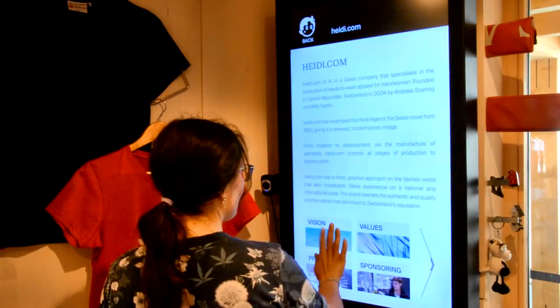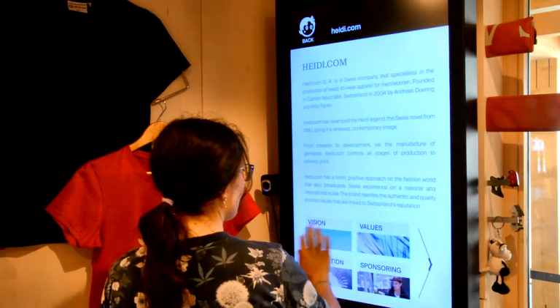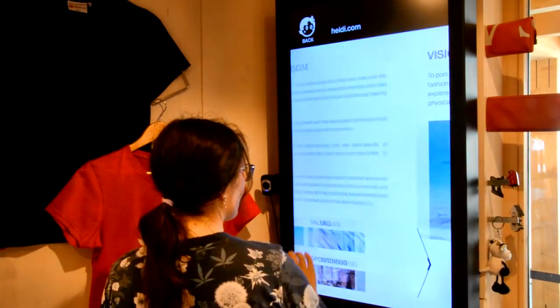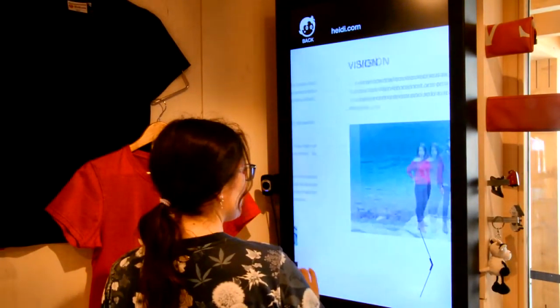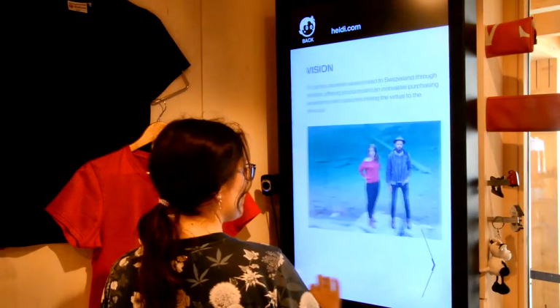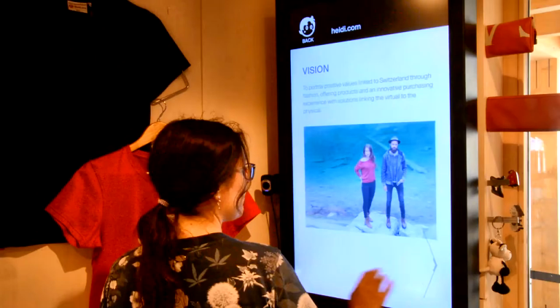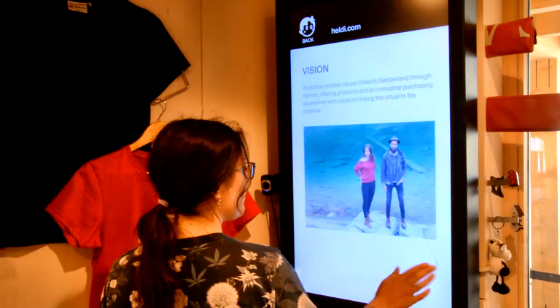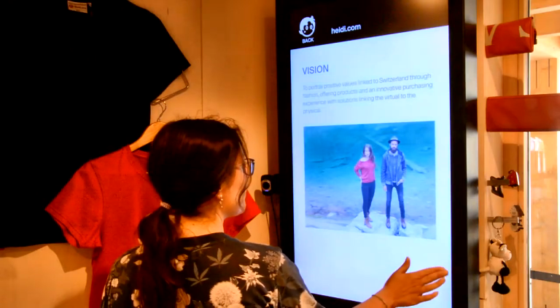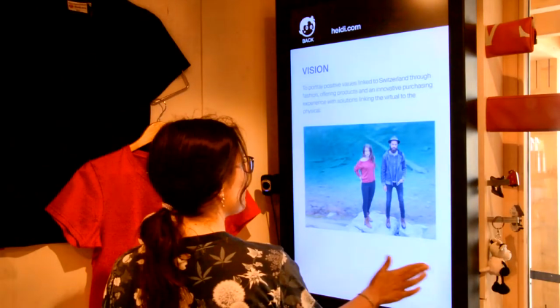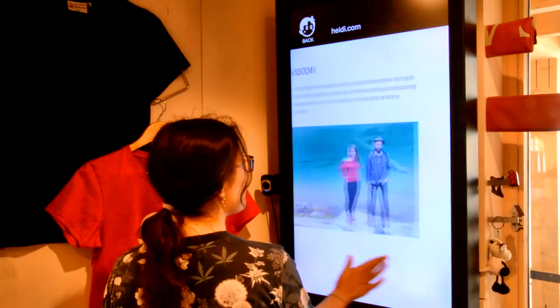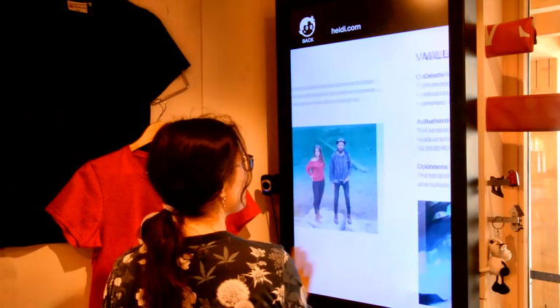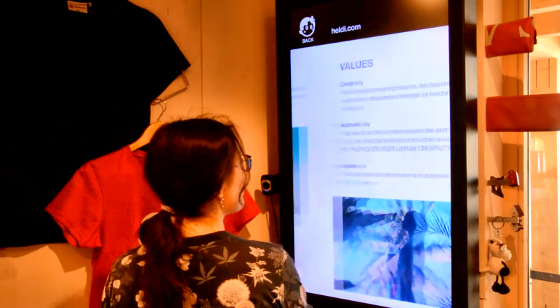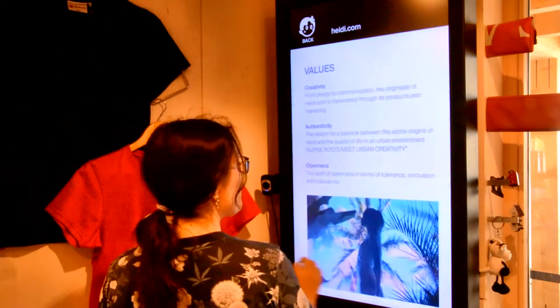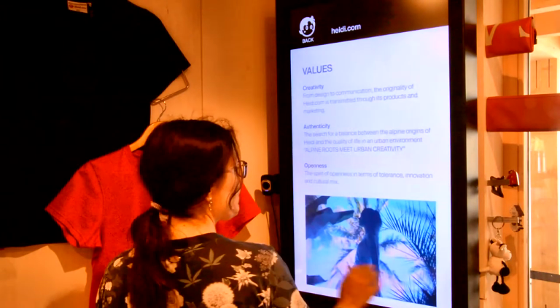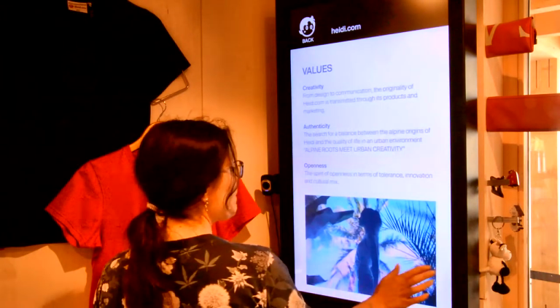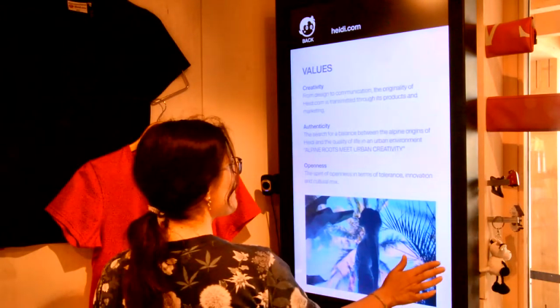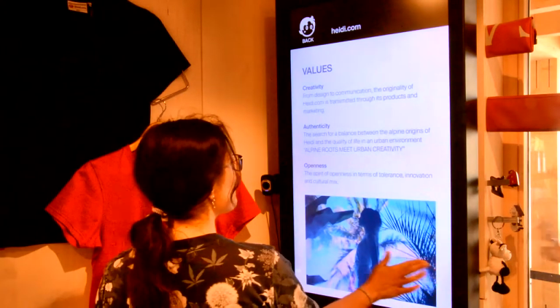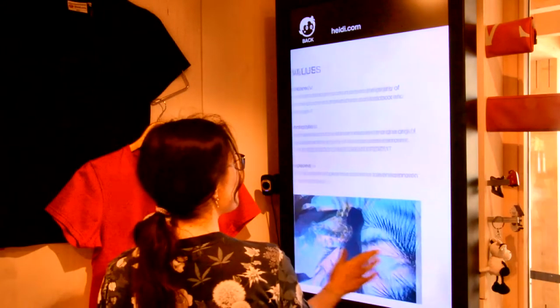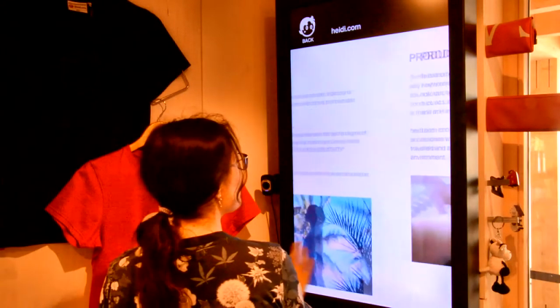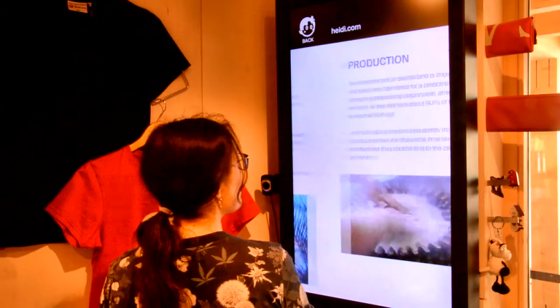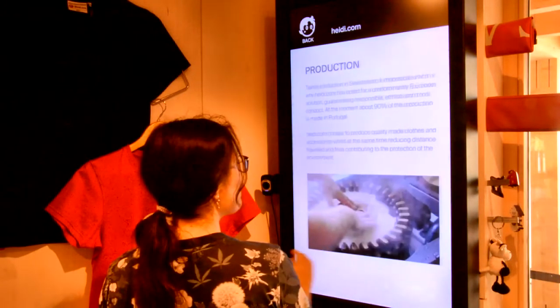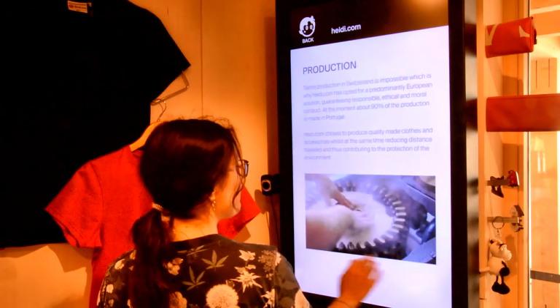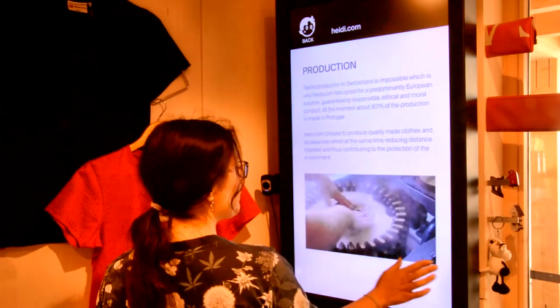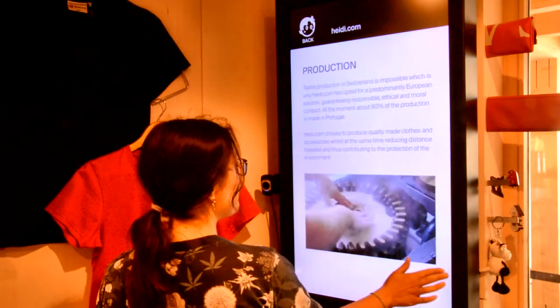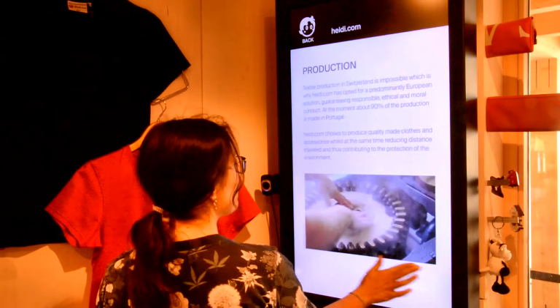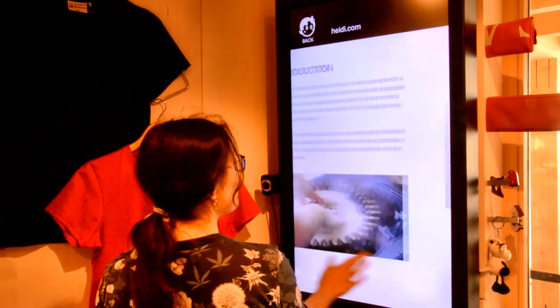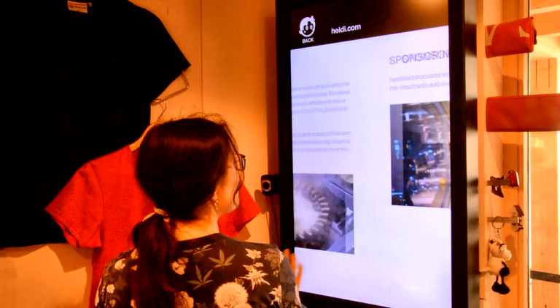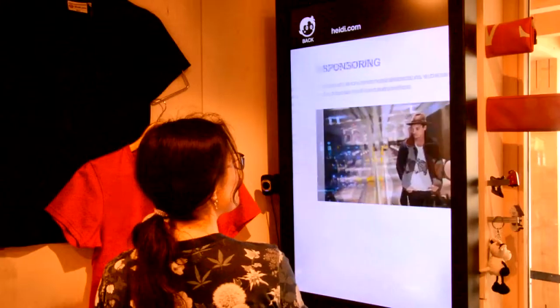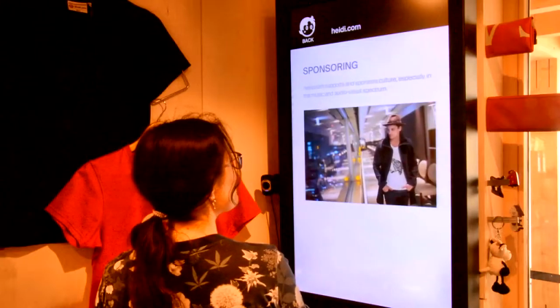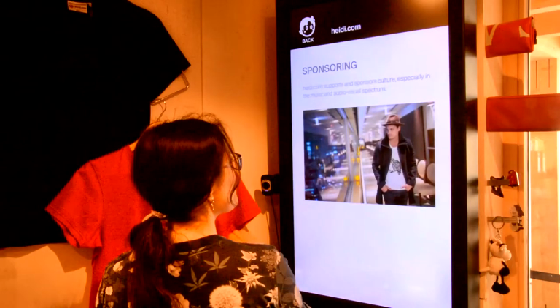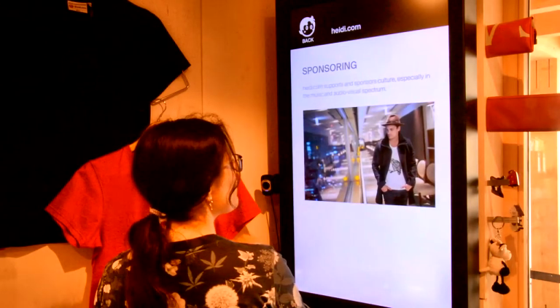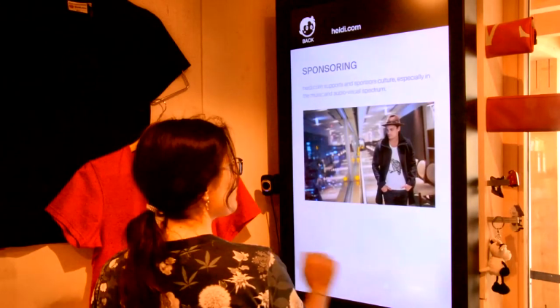On the main screen, visitors can check out the company's description as well as its vision and values, product method, and sponsoring activities.